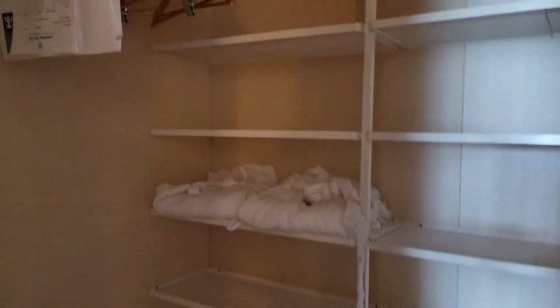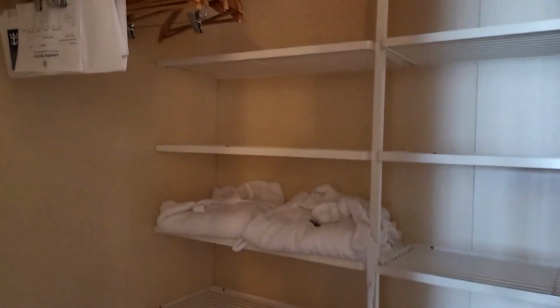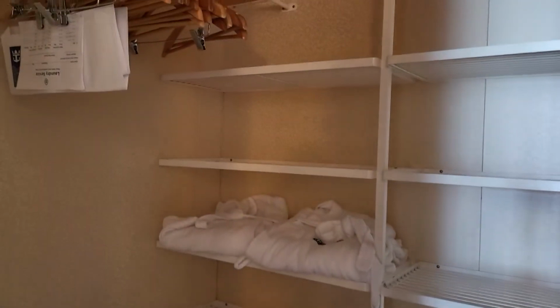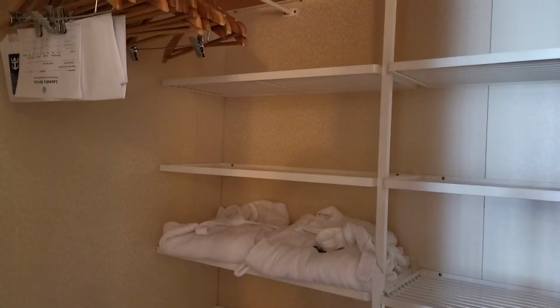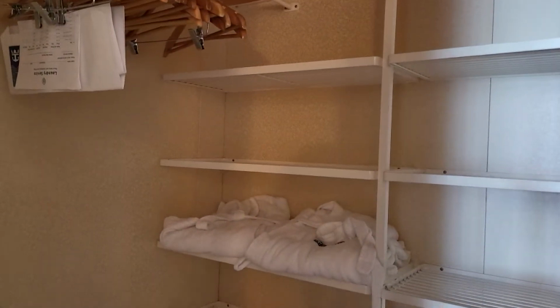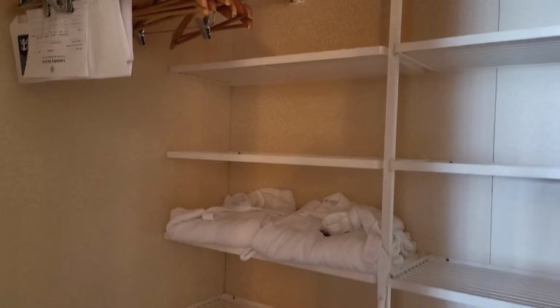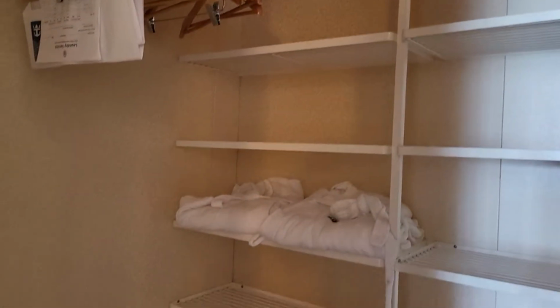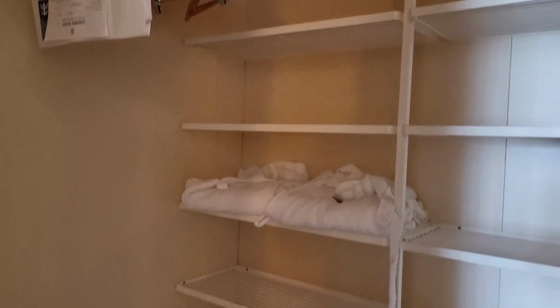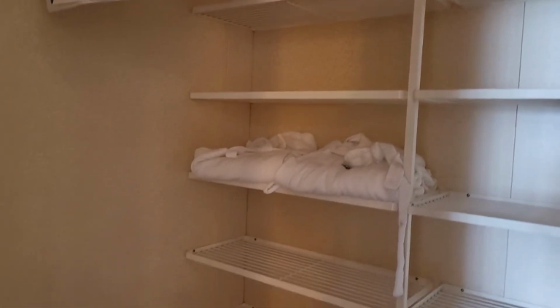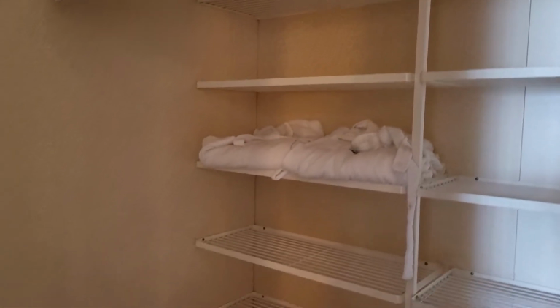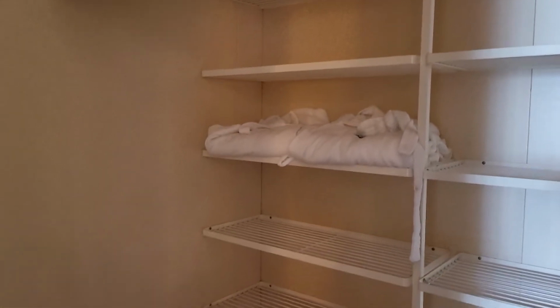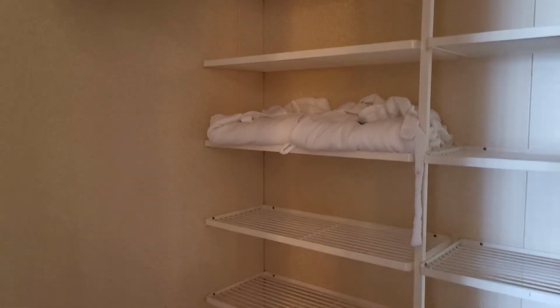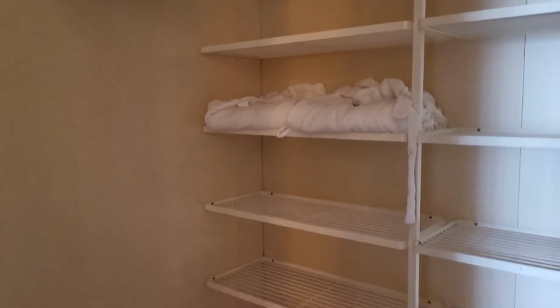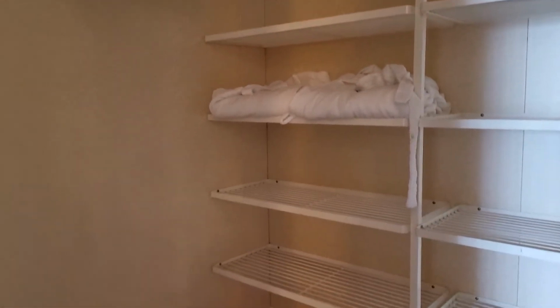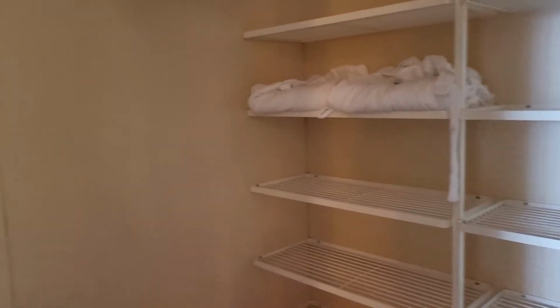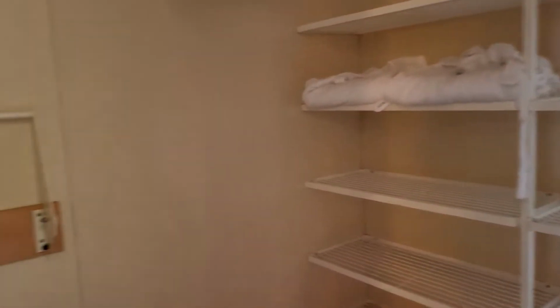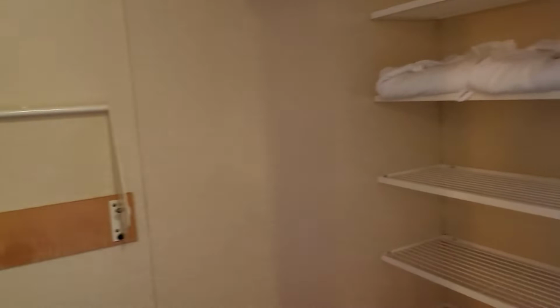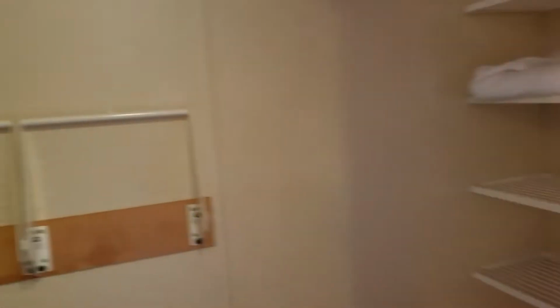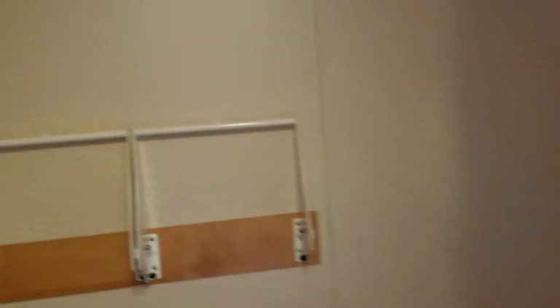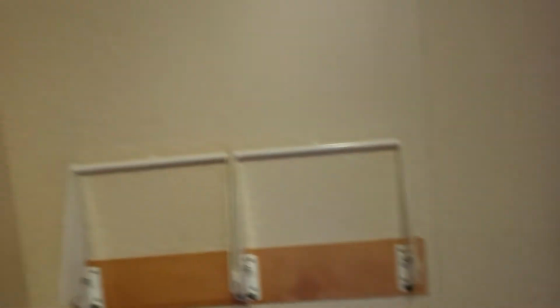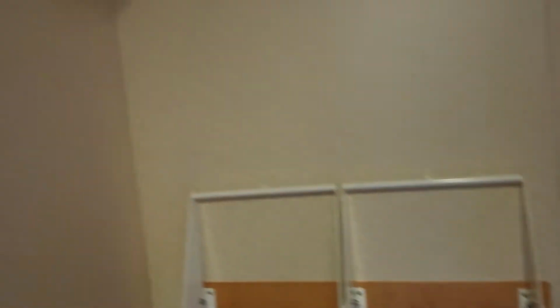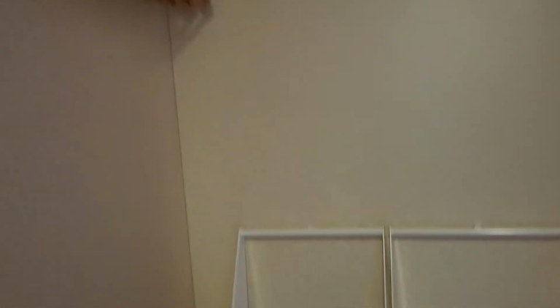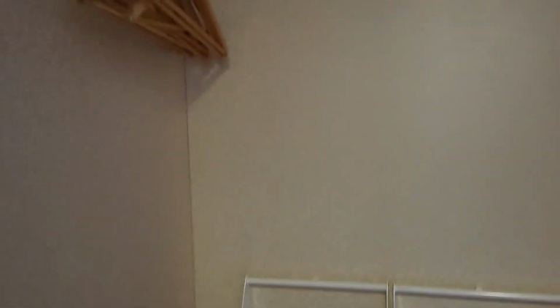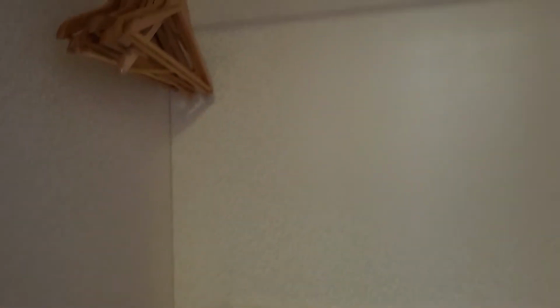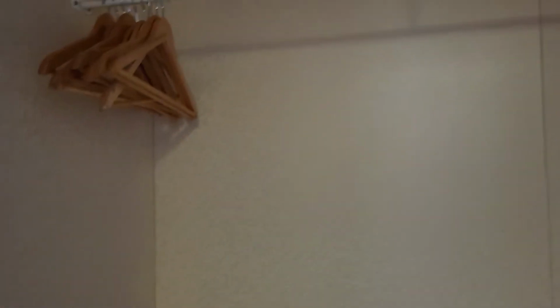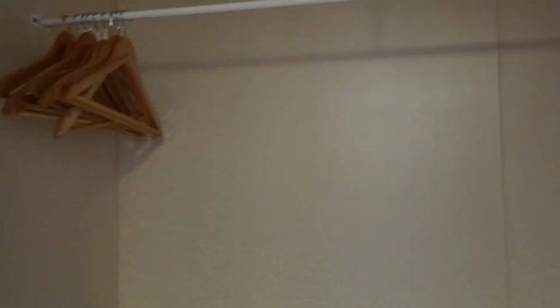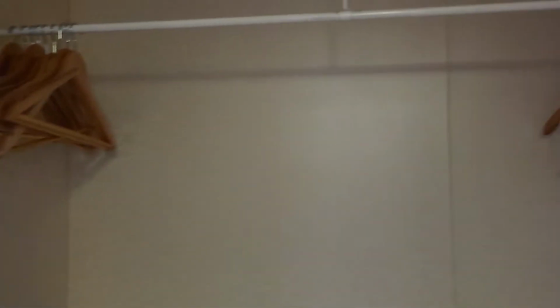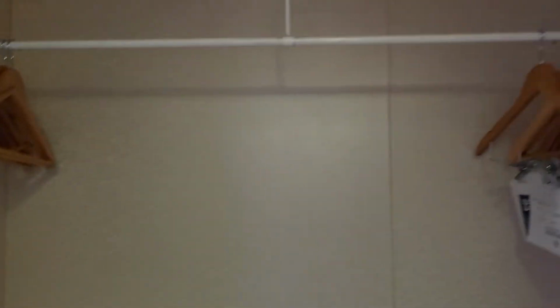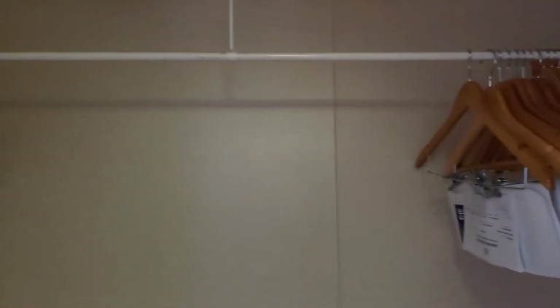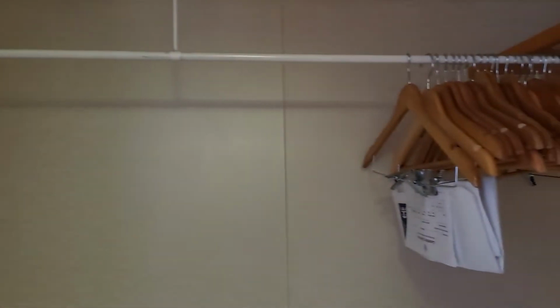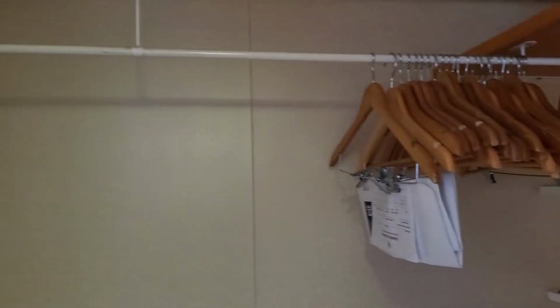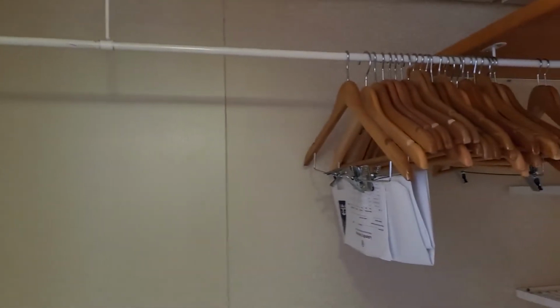Nice big closet with lots of shelves and lots of hanging area.